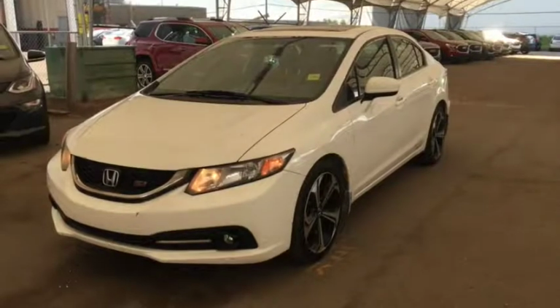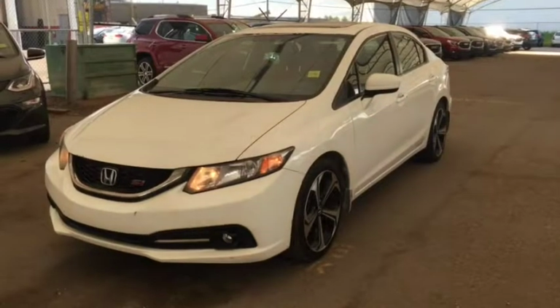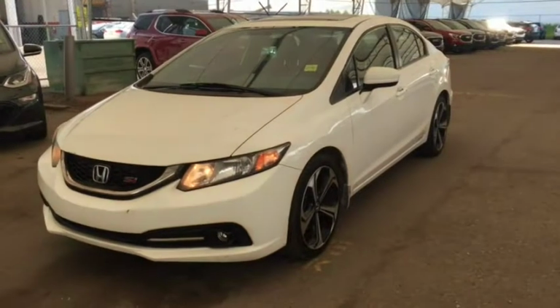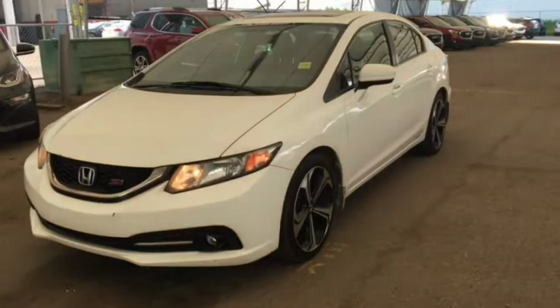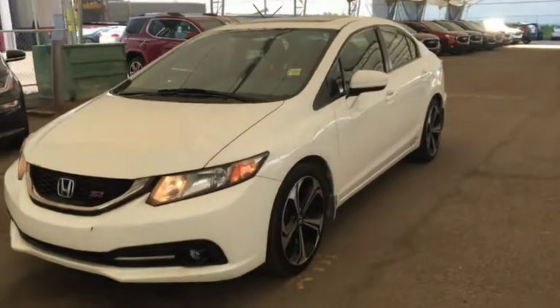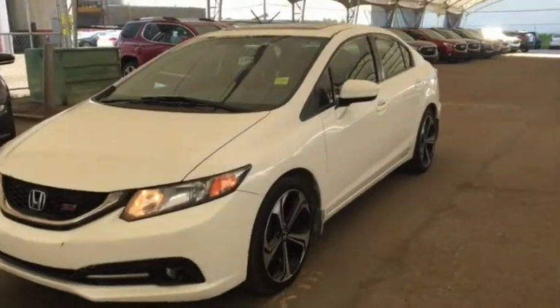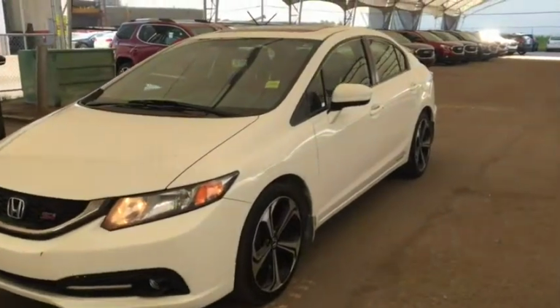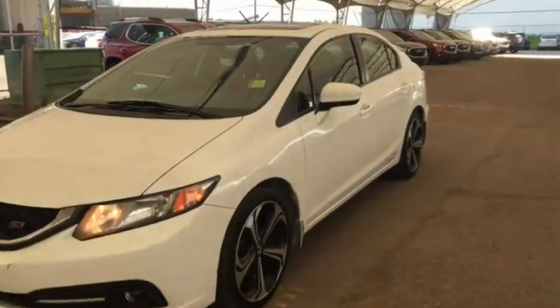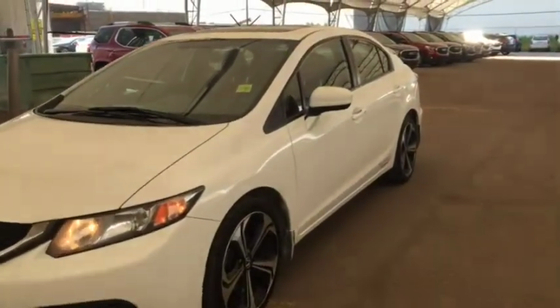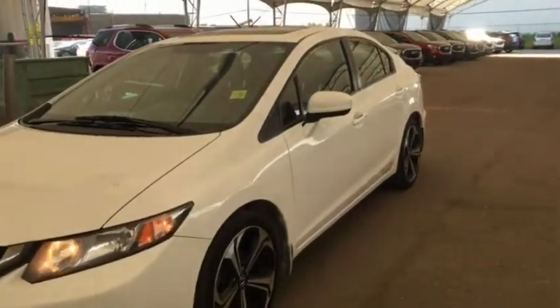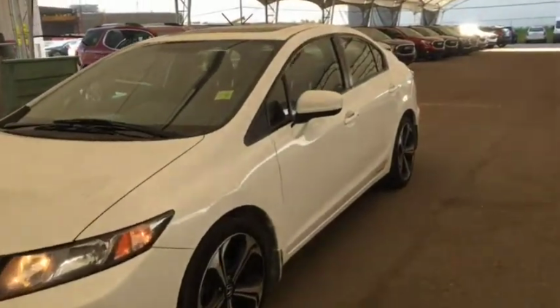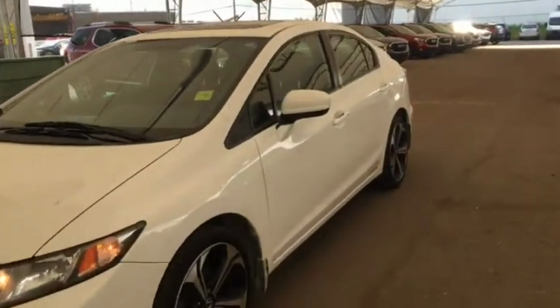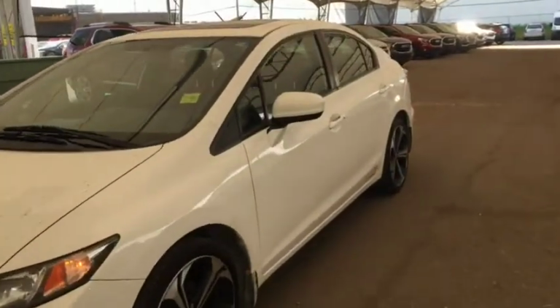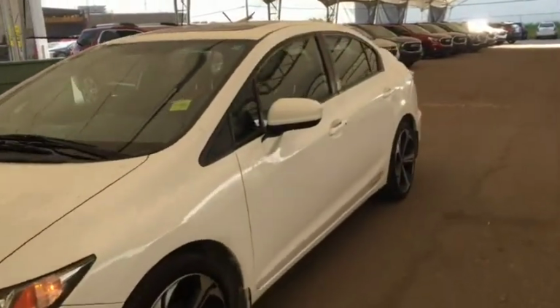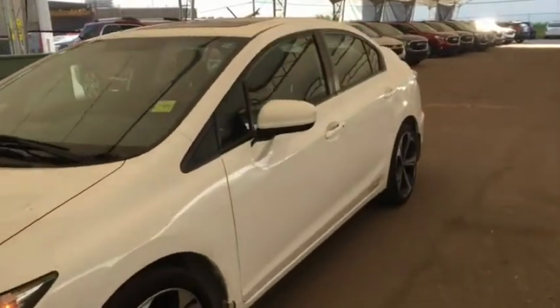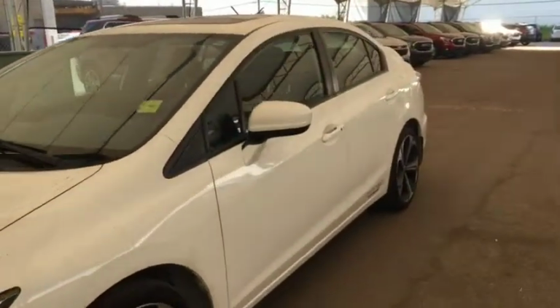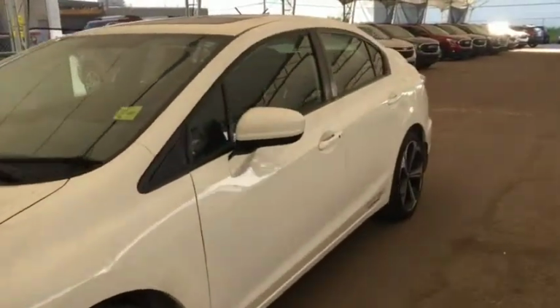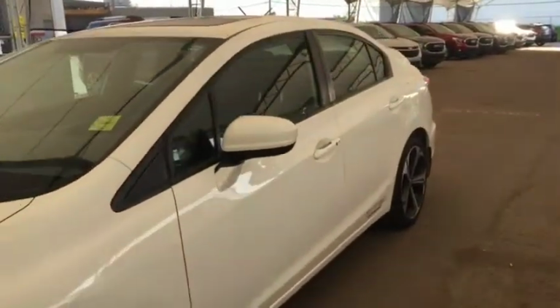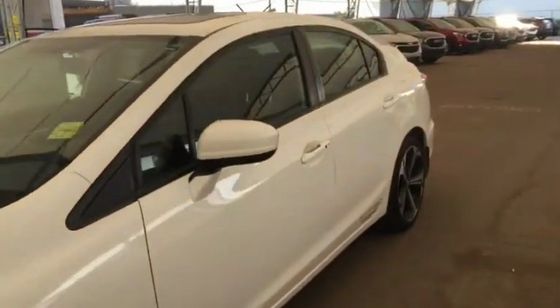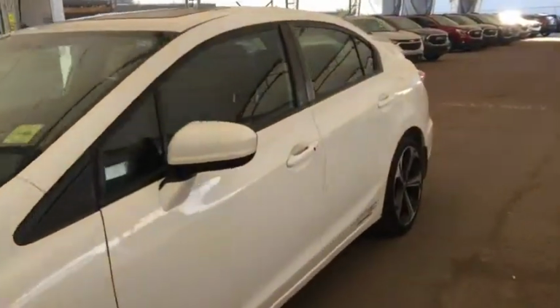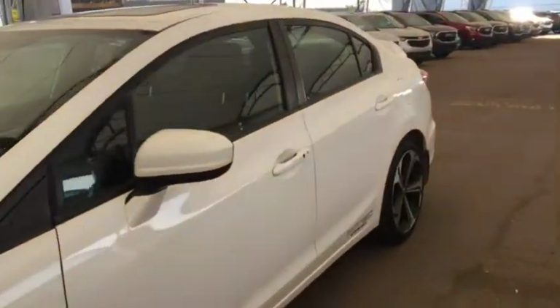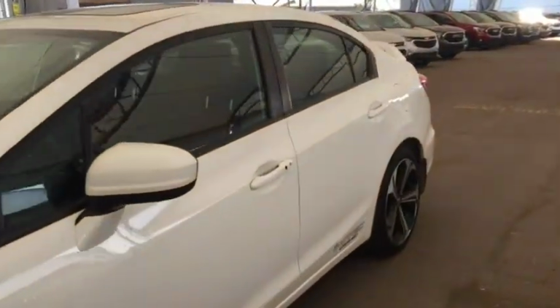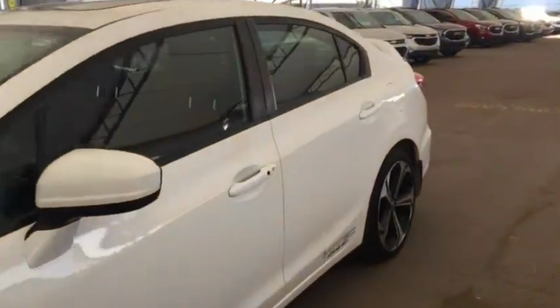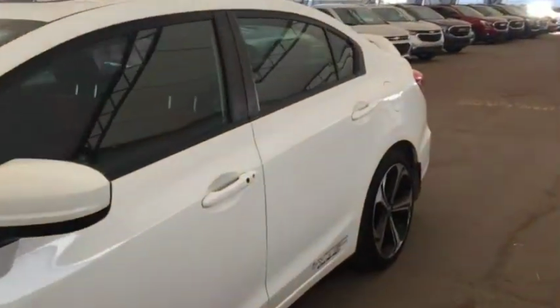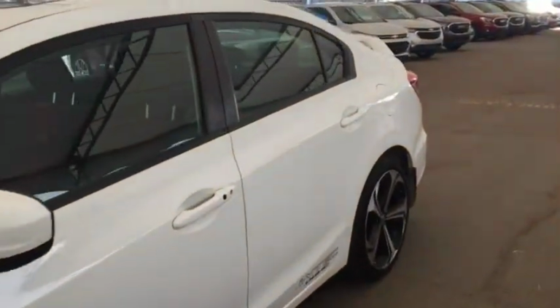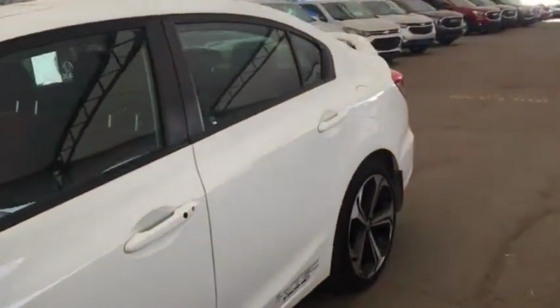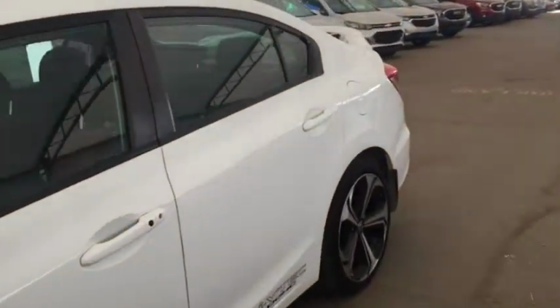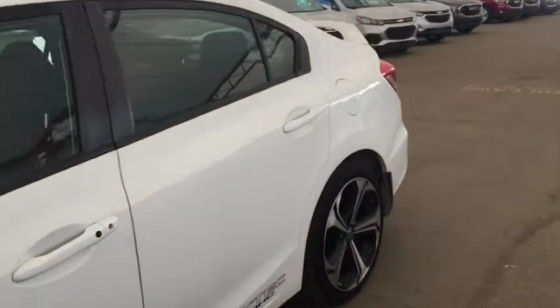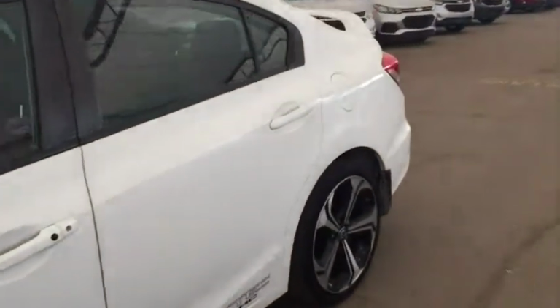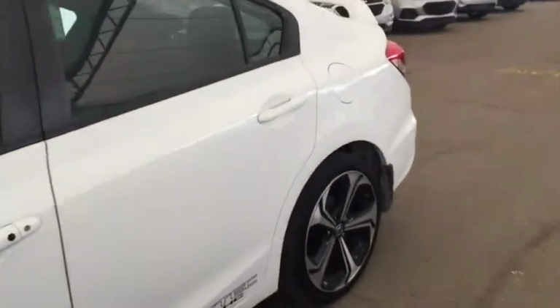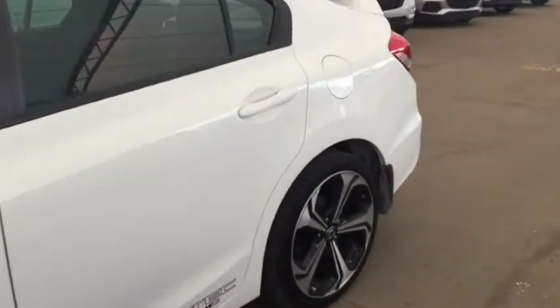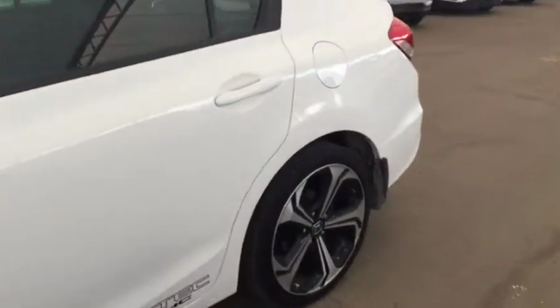Welcome to Davis Auto. This is a pre-owned 2014 Honda Civic SI in white.